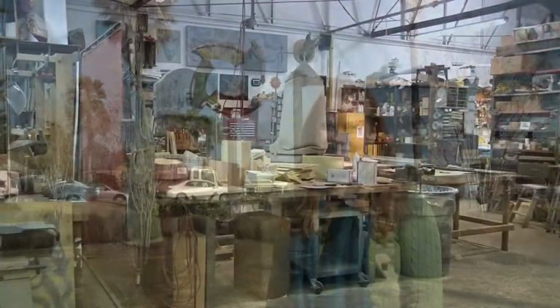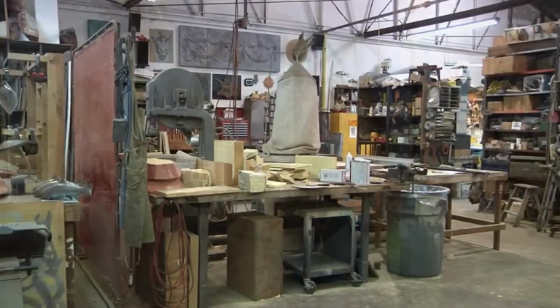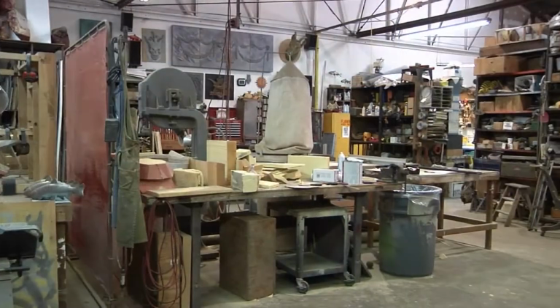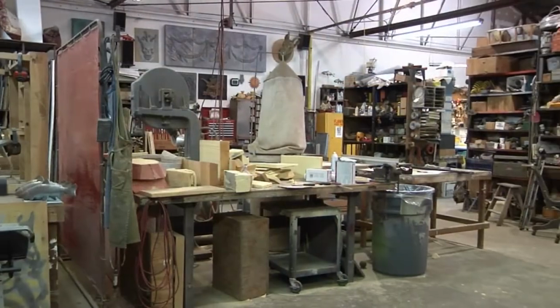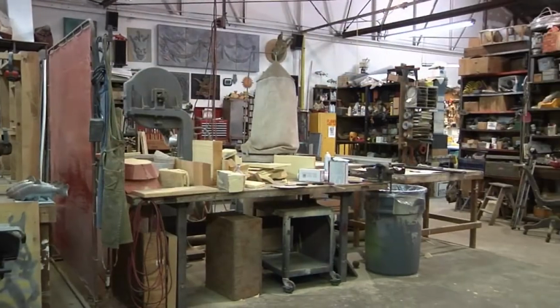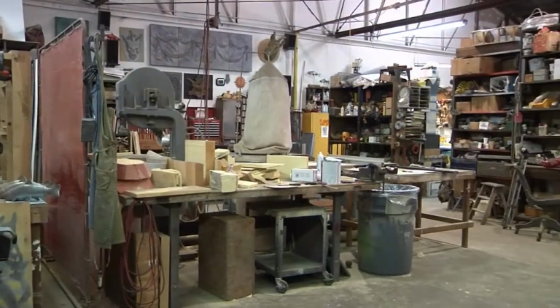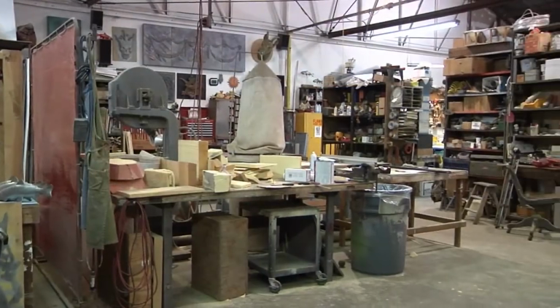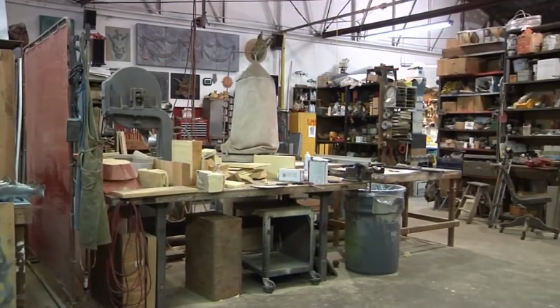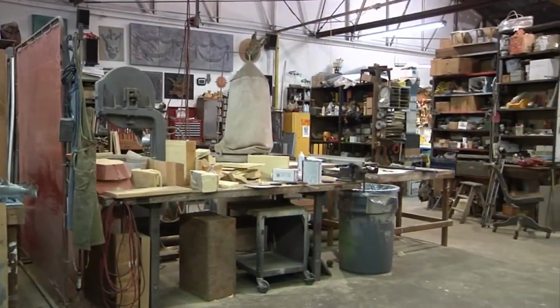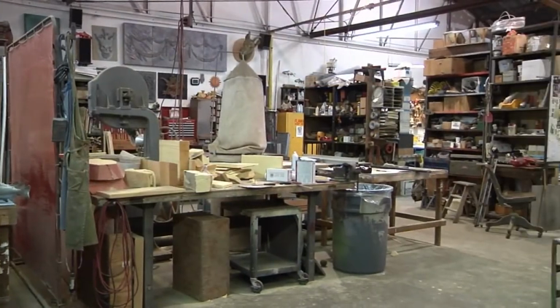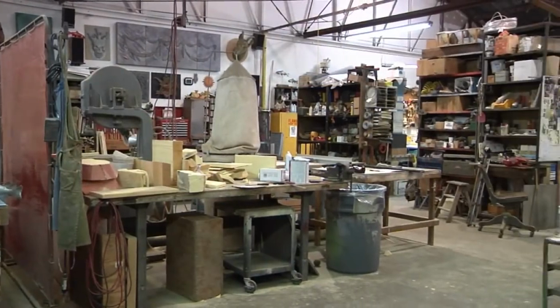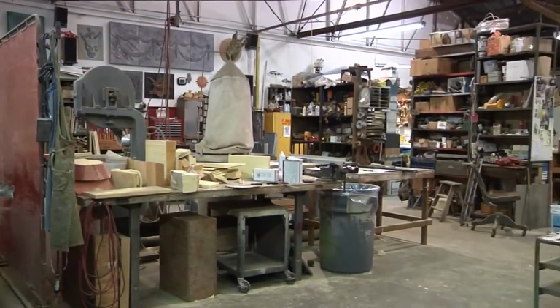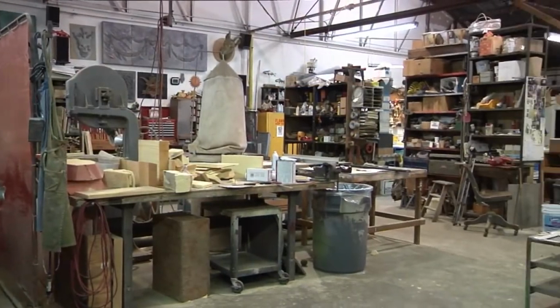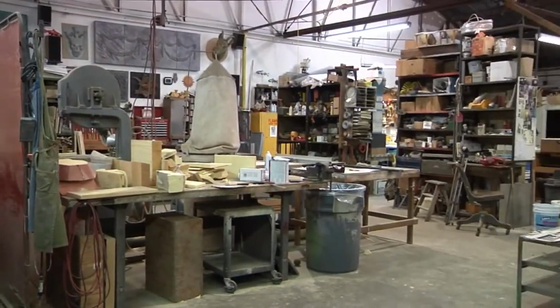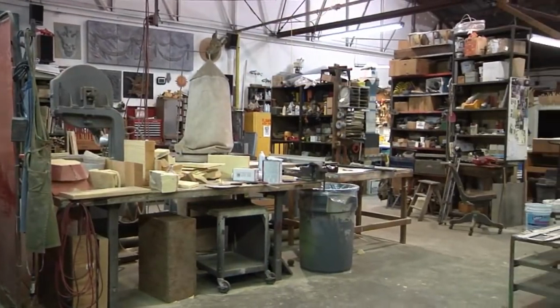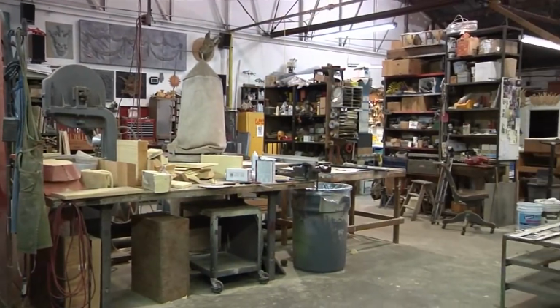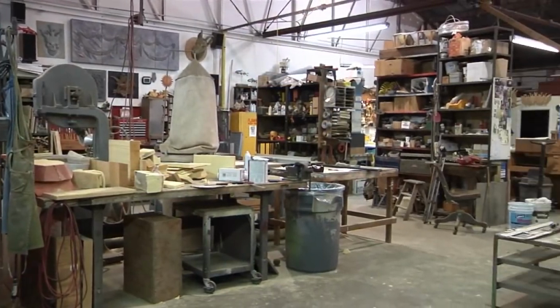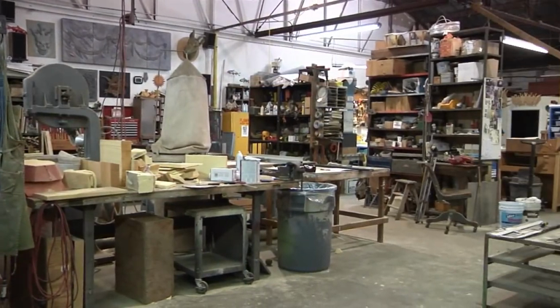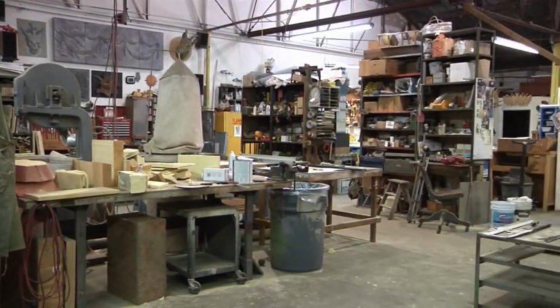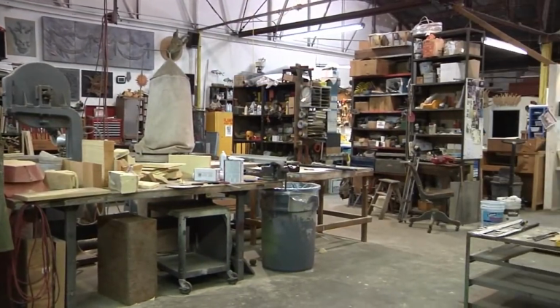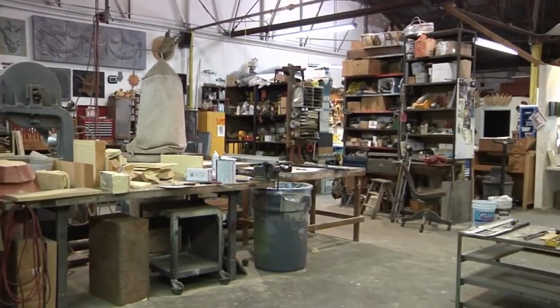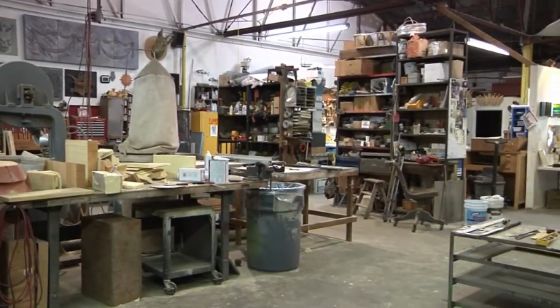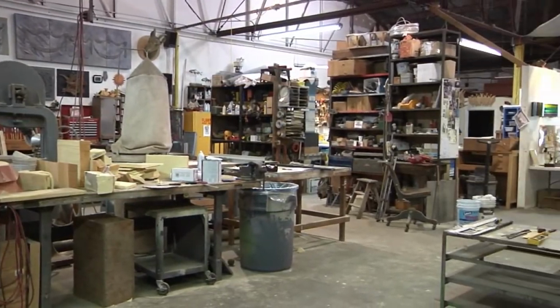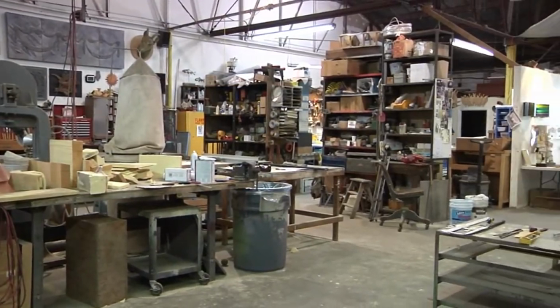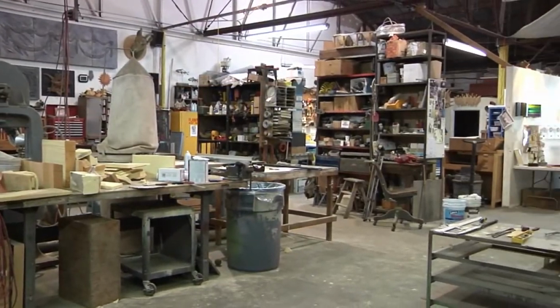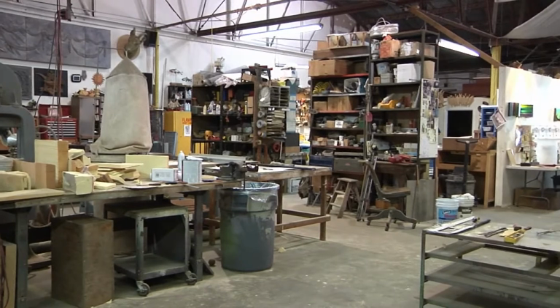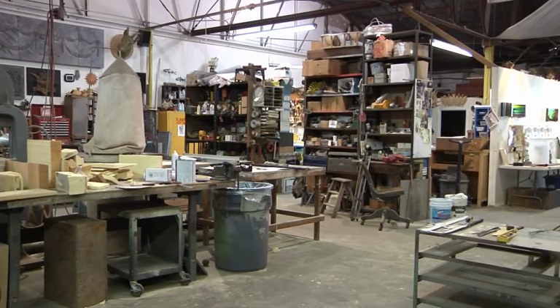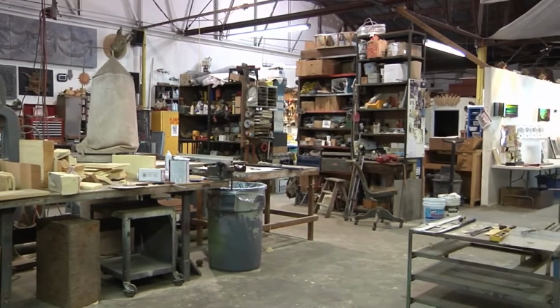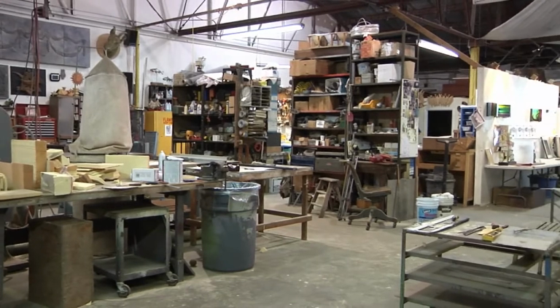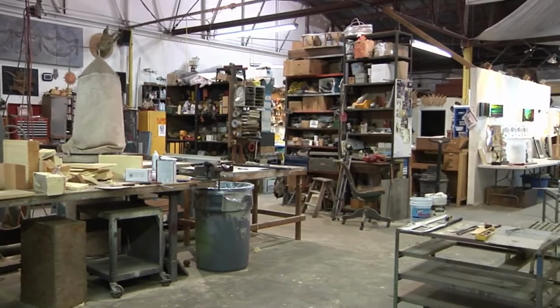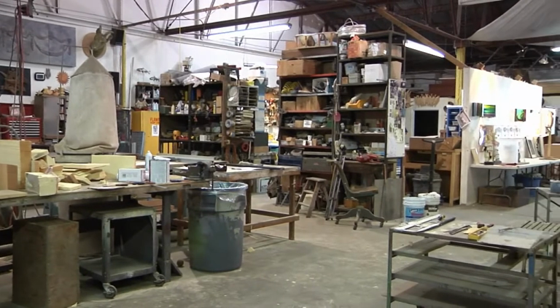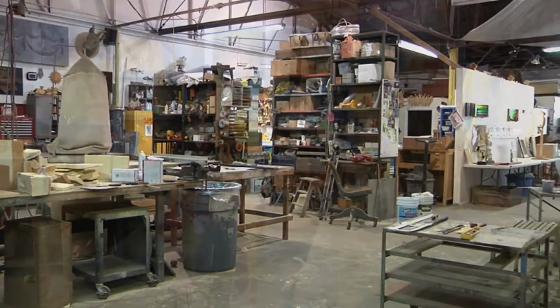In order to get a grasp of the full process, we traveled to MGA Sculpture Studio in St. Pete.